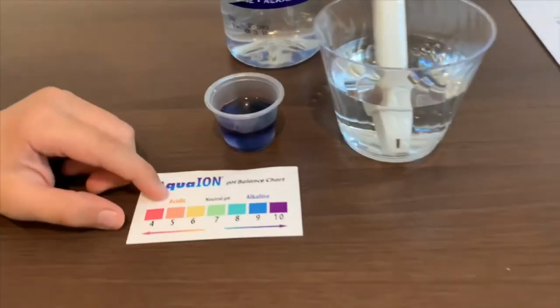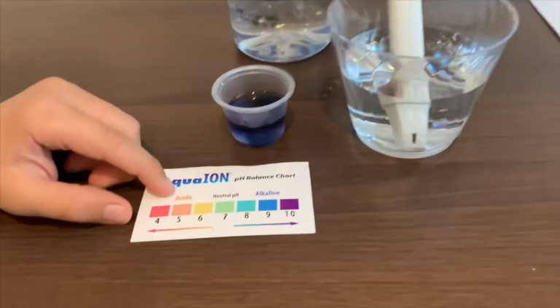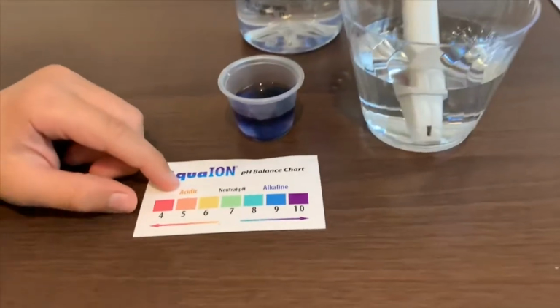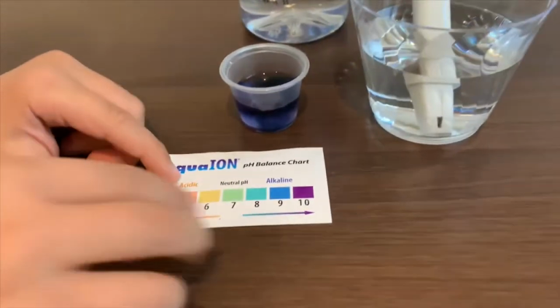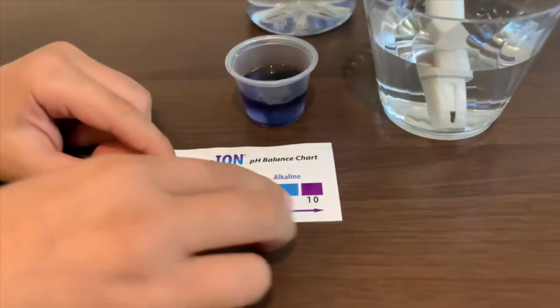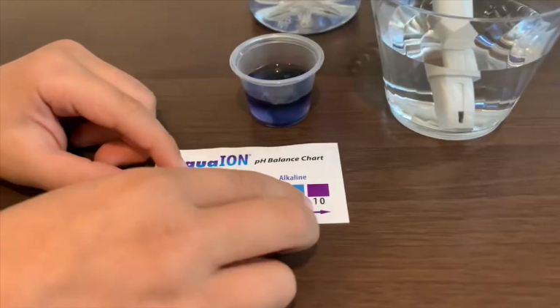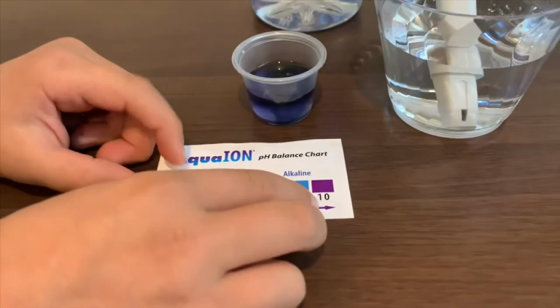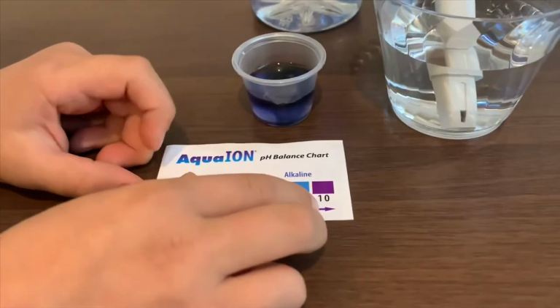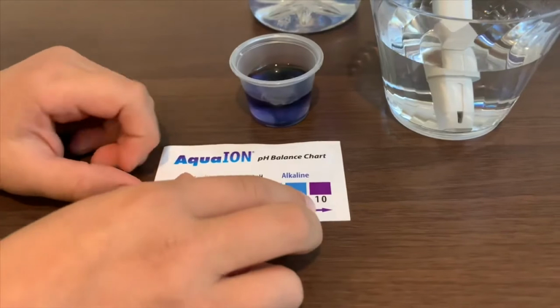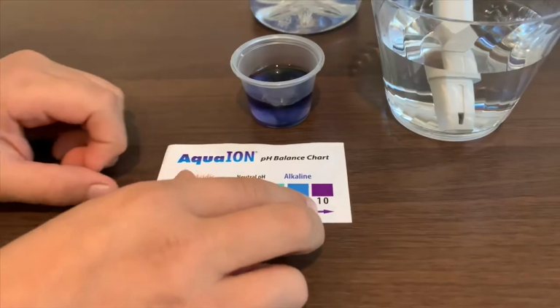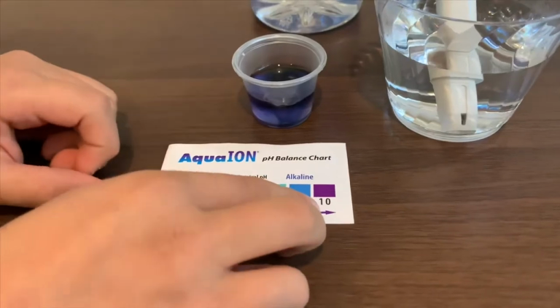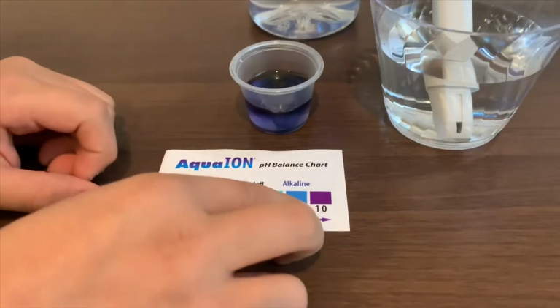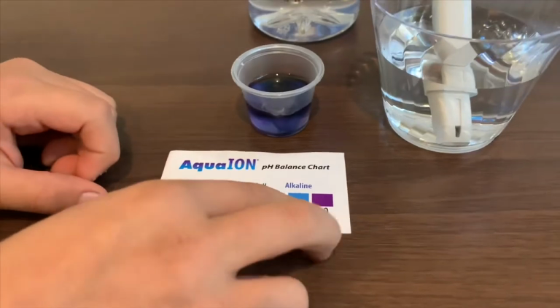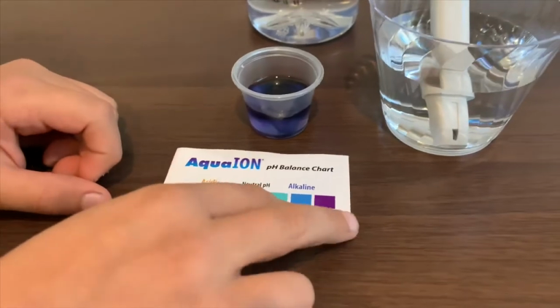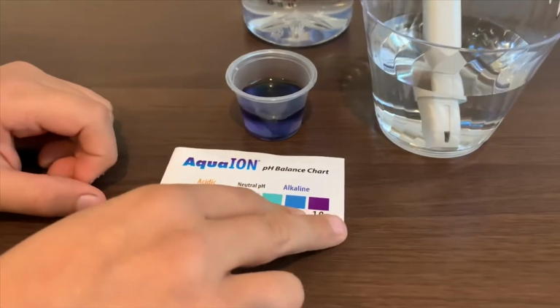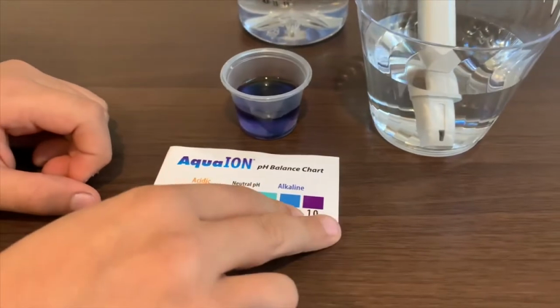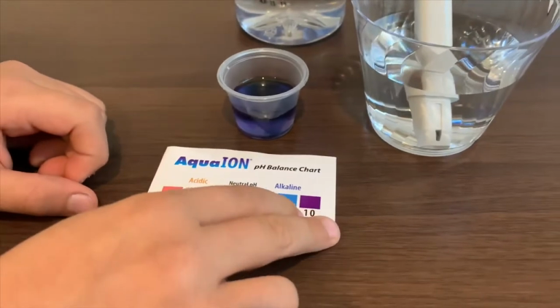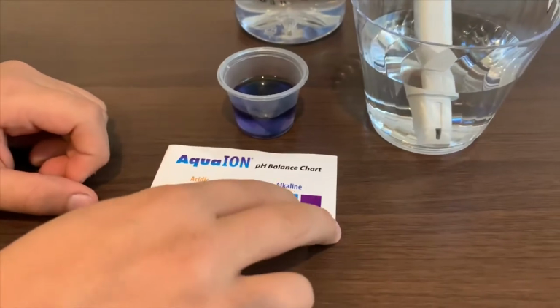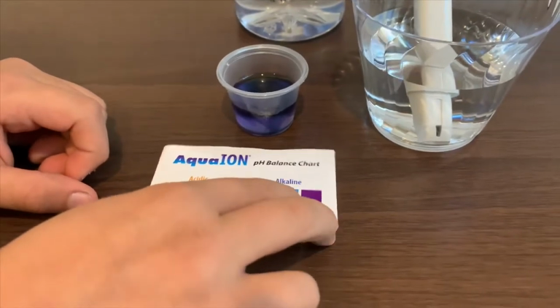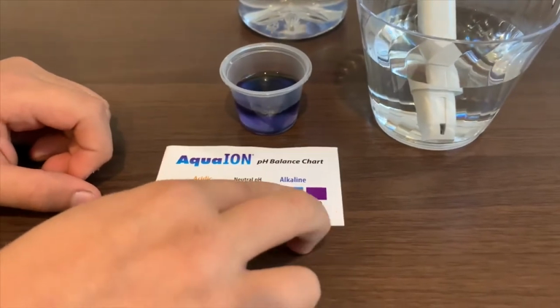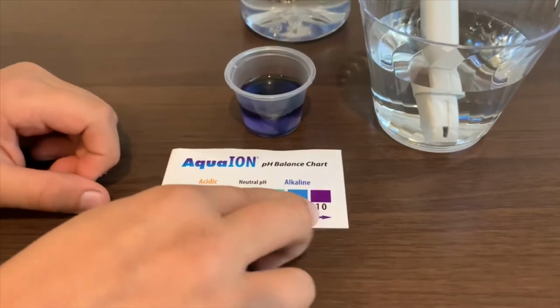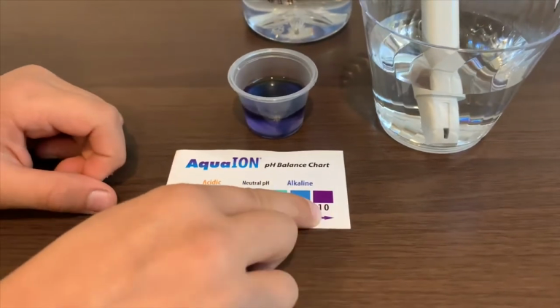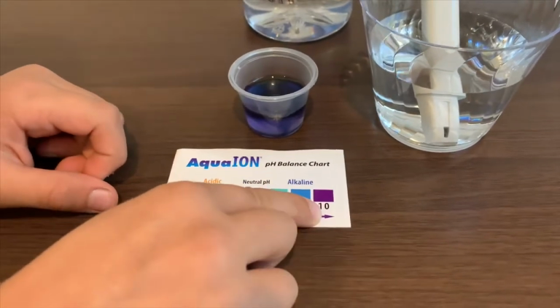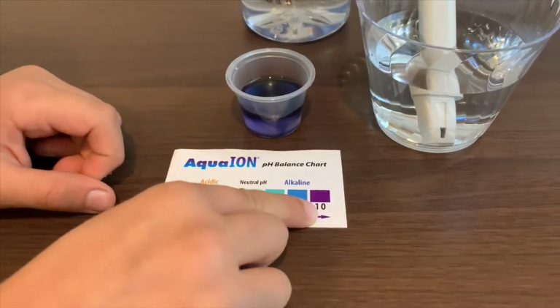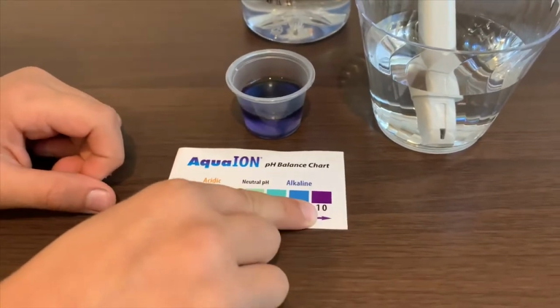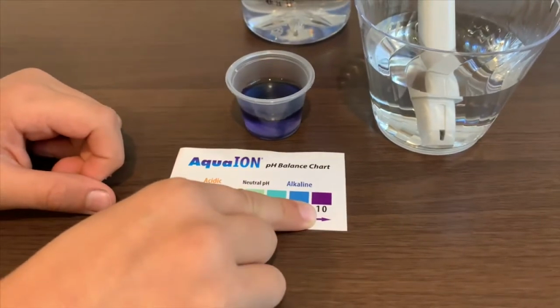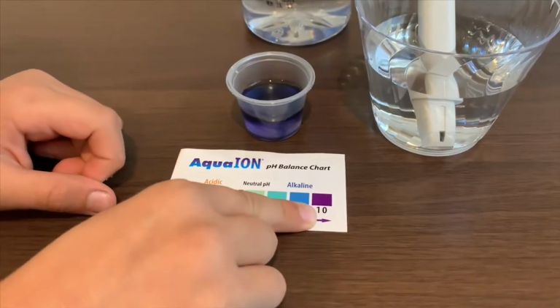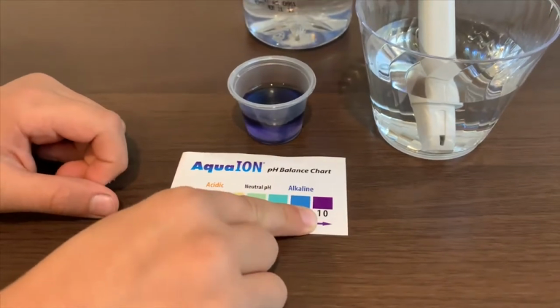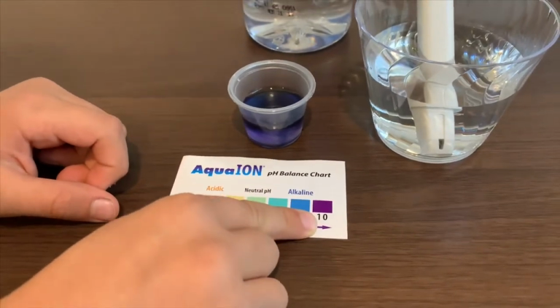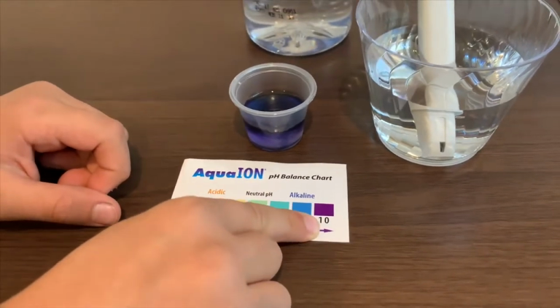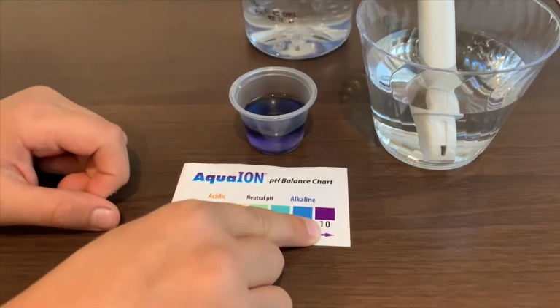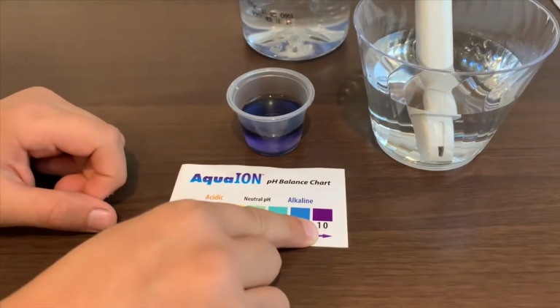I'd say this is a ten. That is good alkaline water.